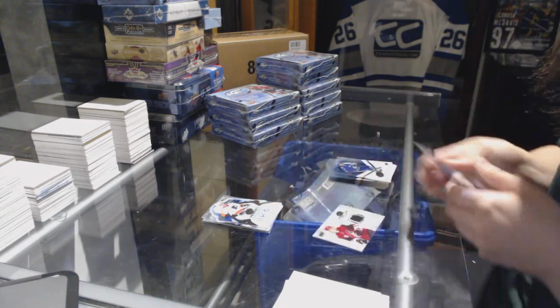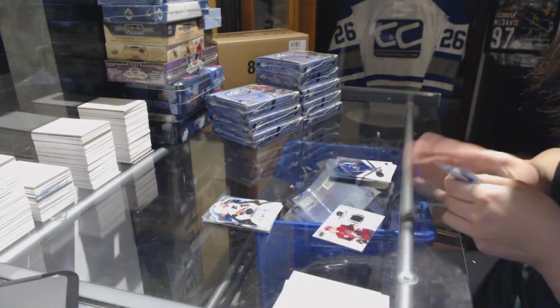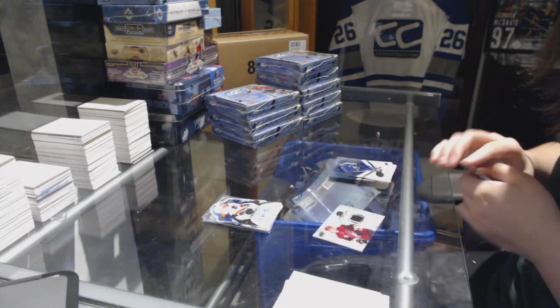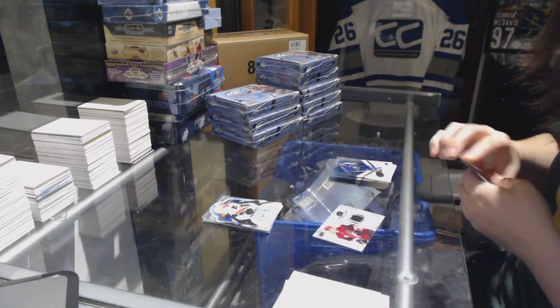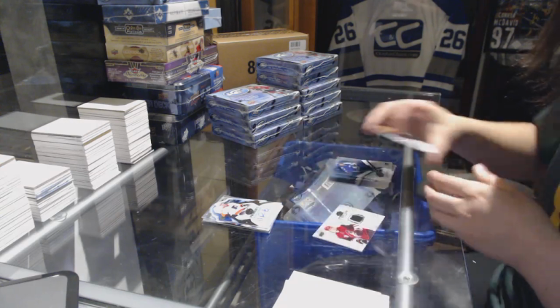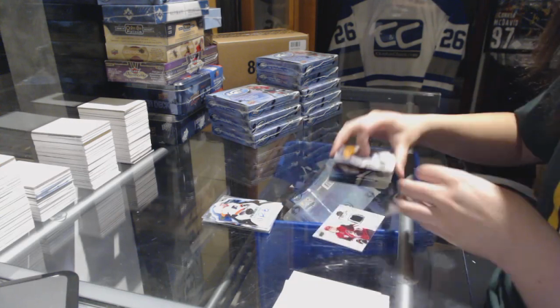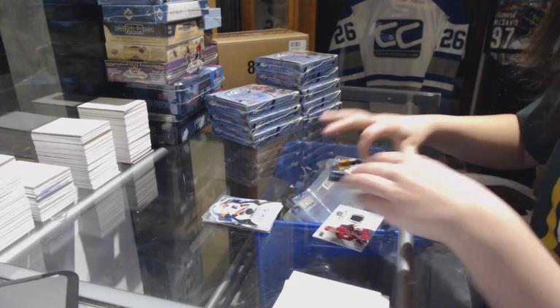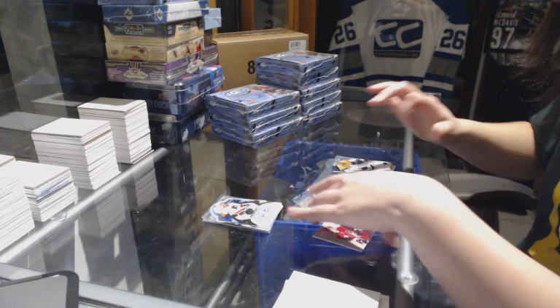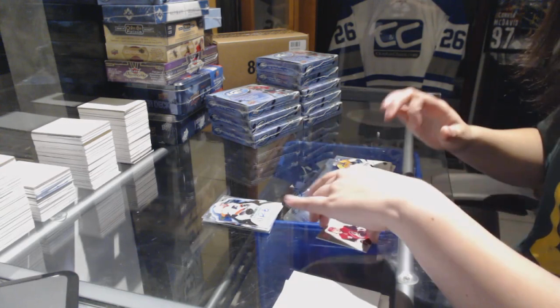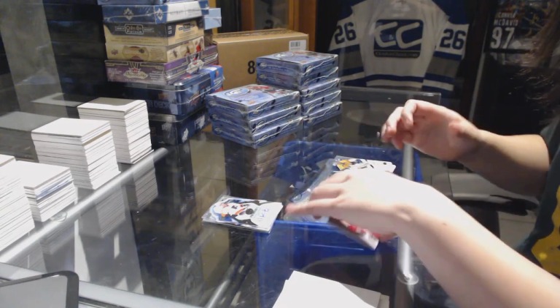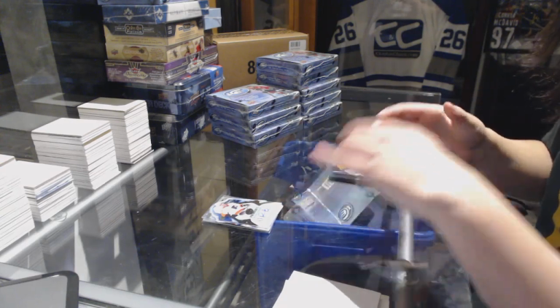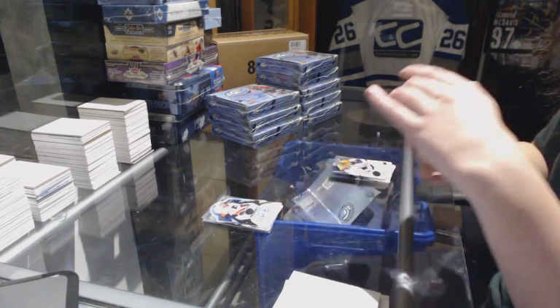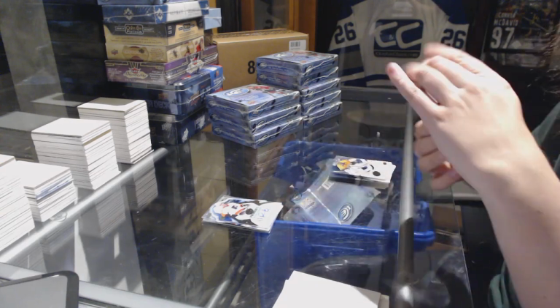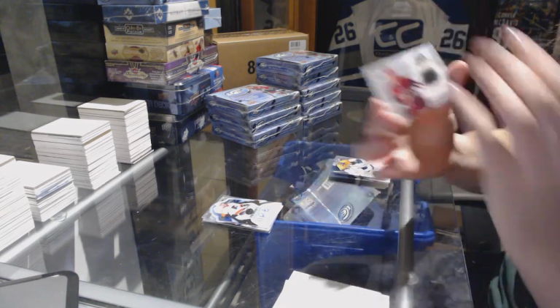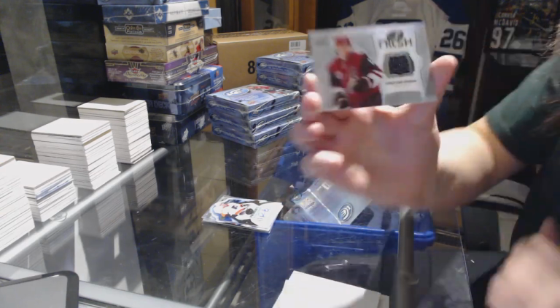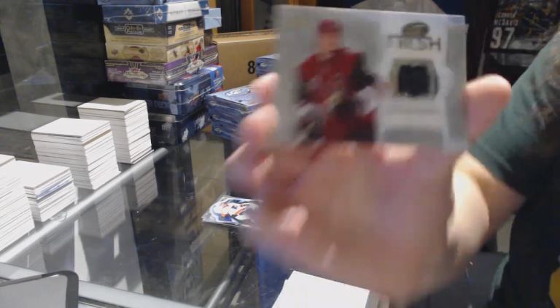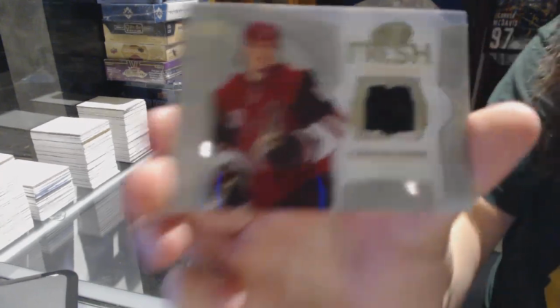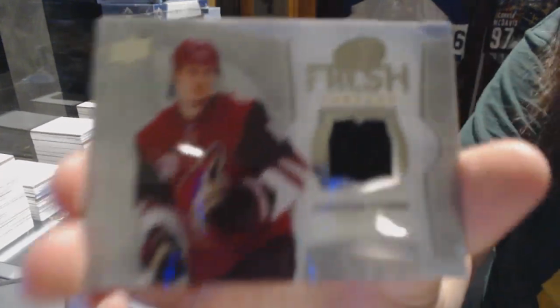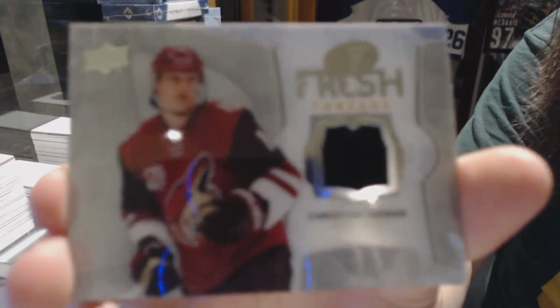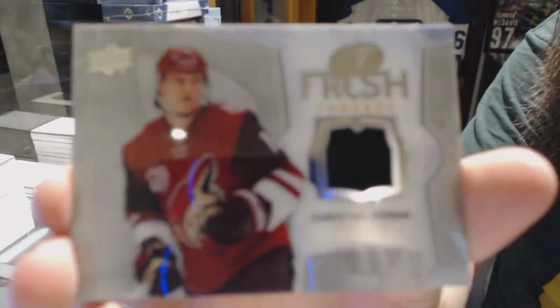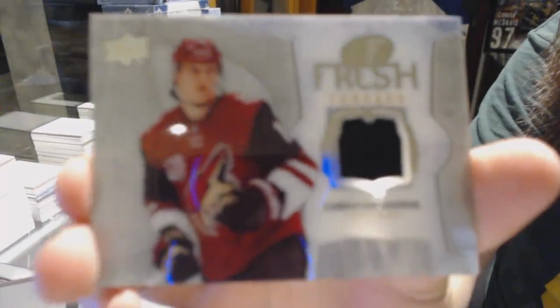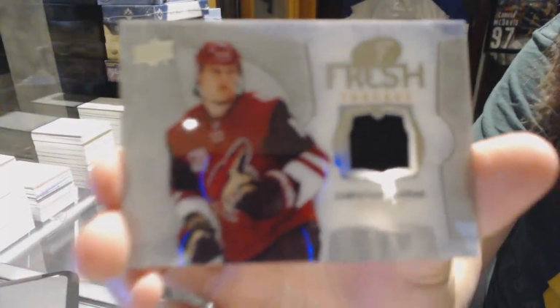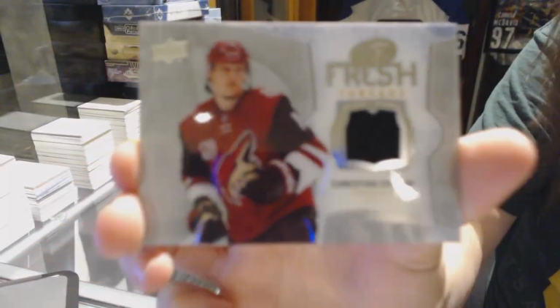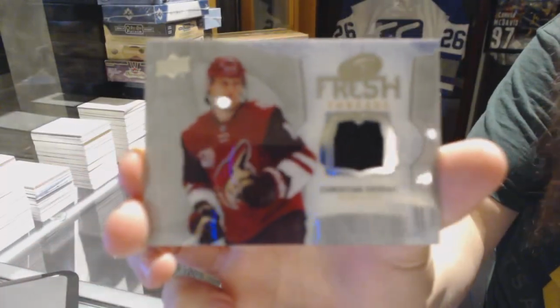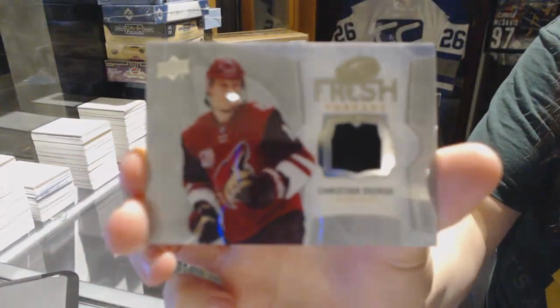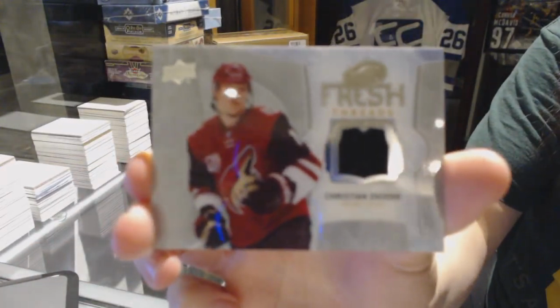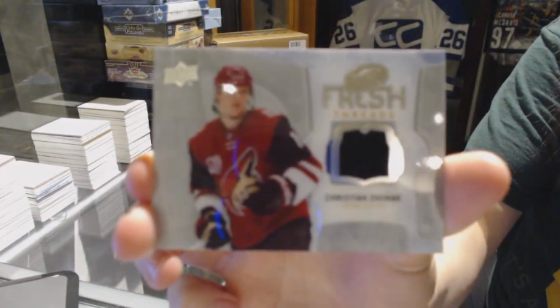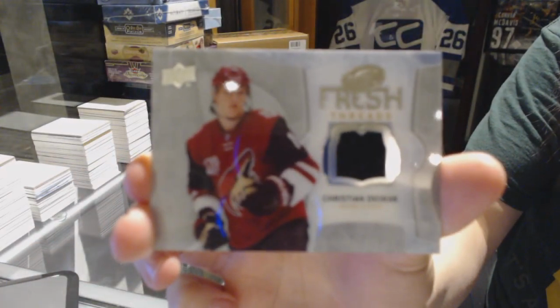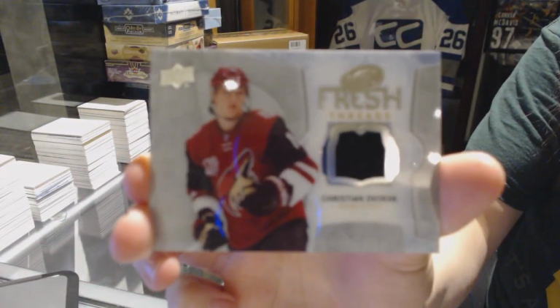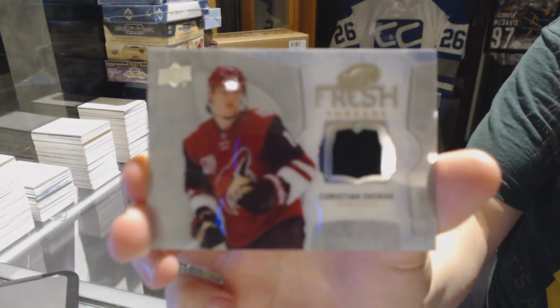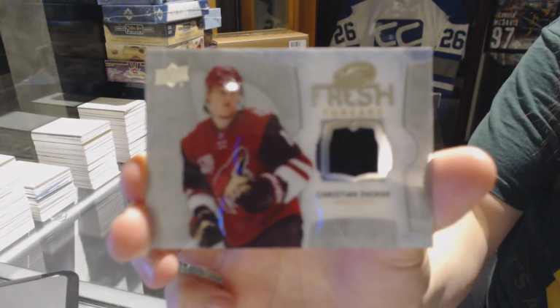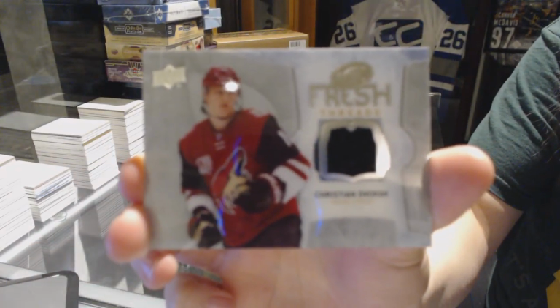And a Fresh Threads jersey for the Arizona Coyotes, Christian Dvorak.